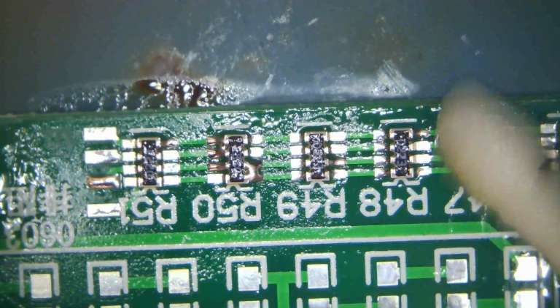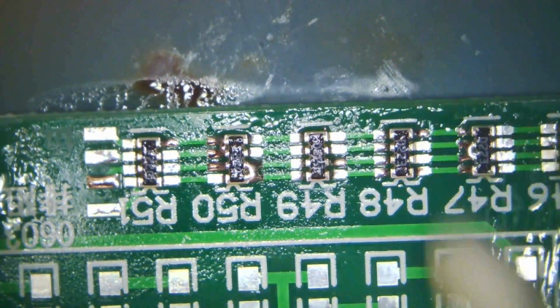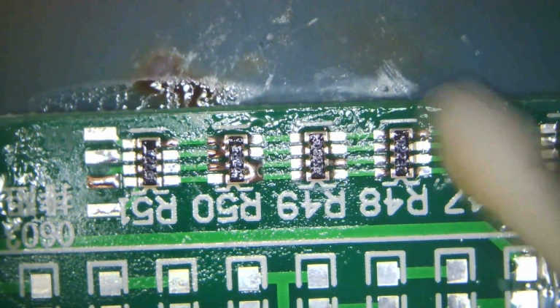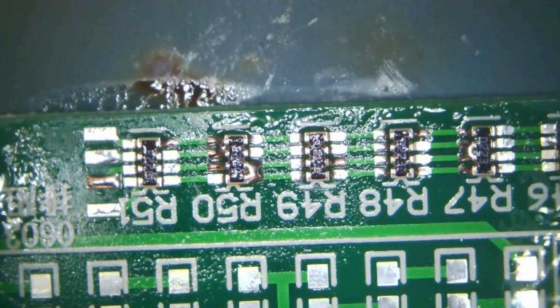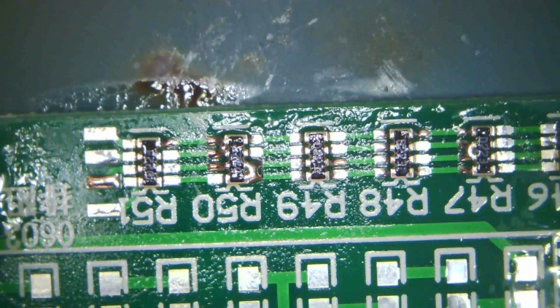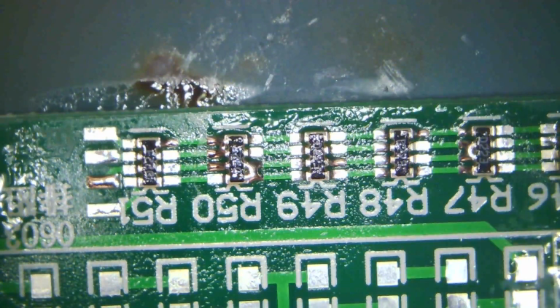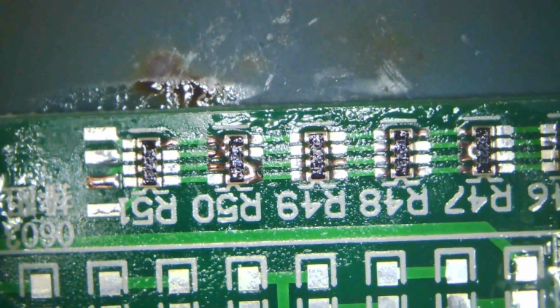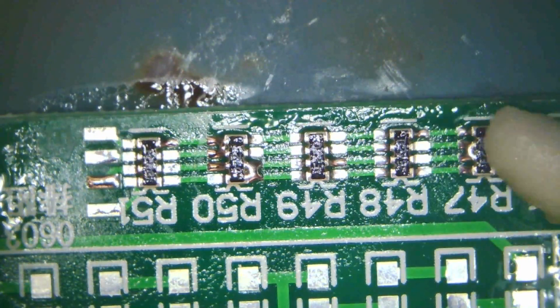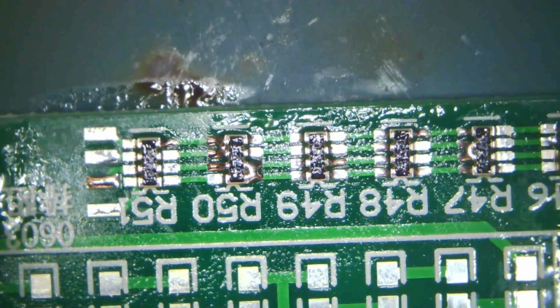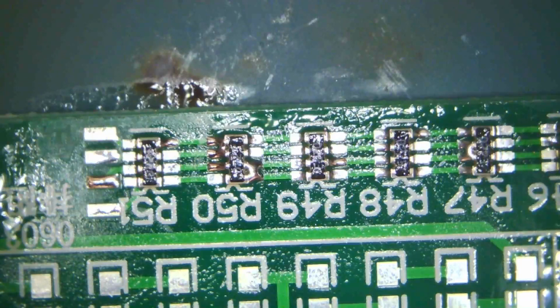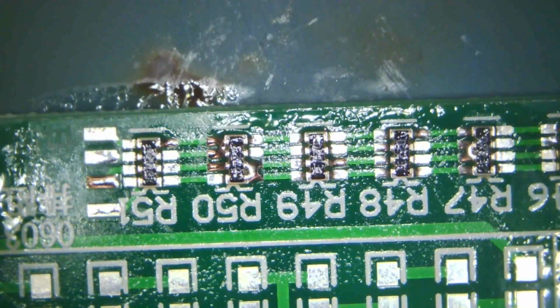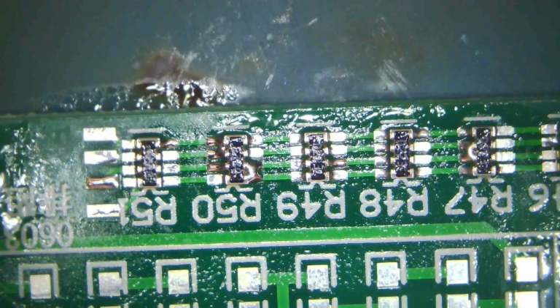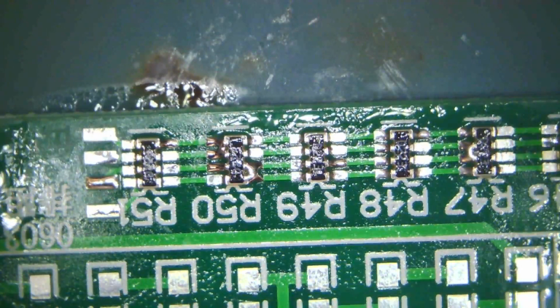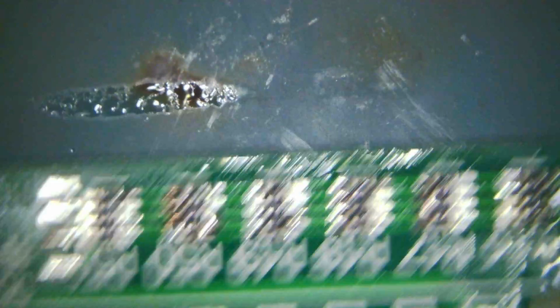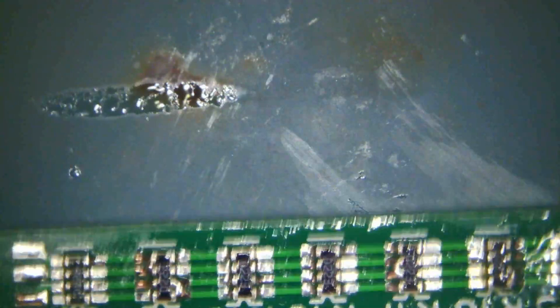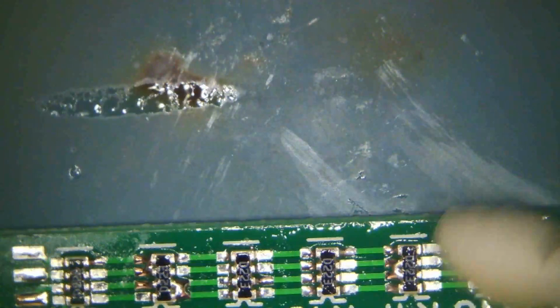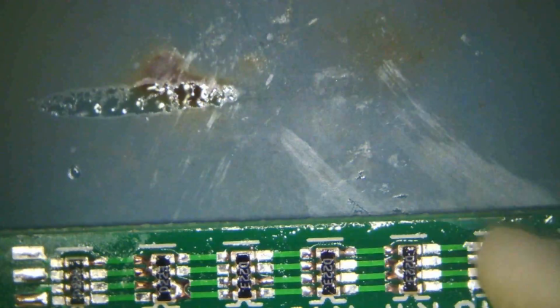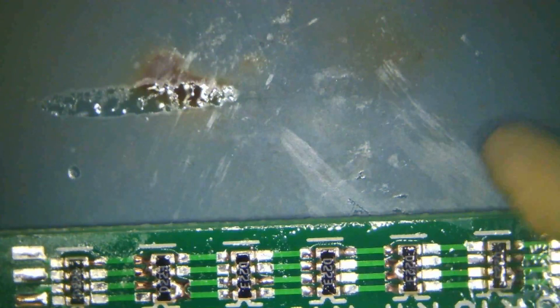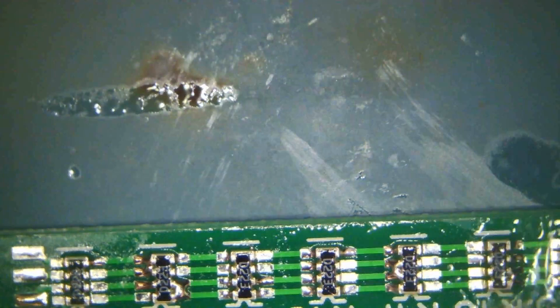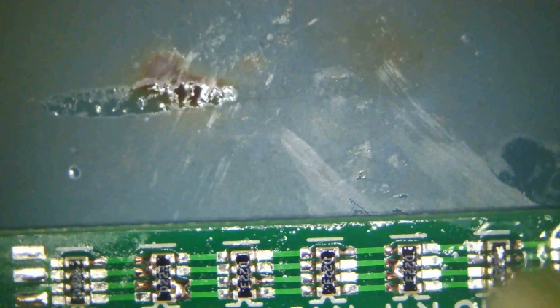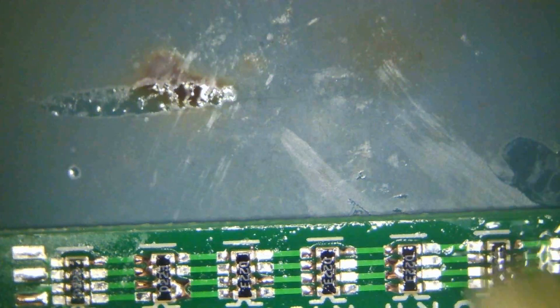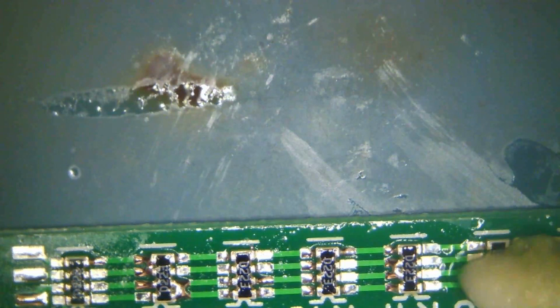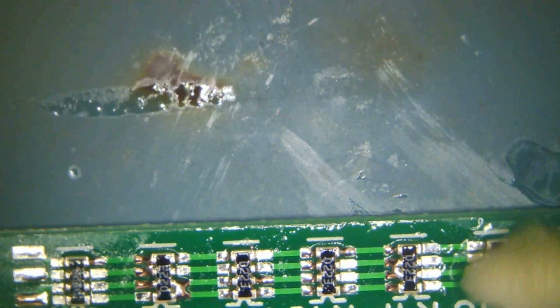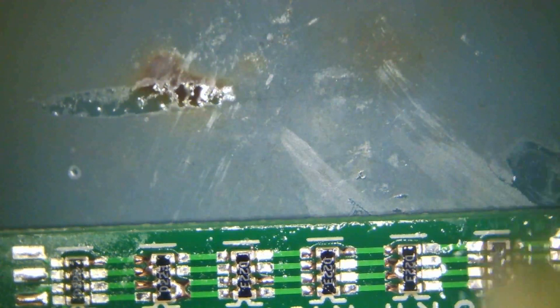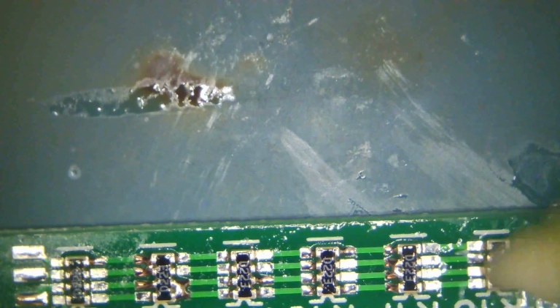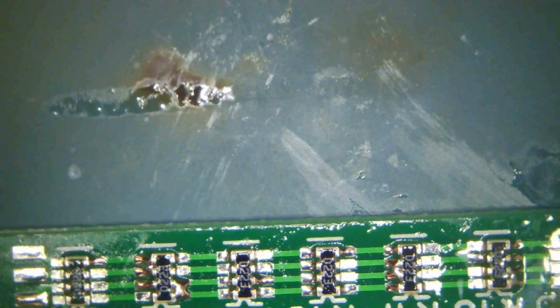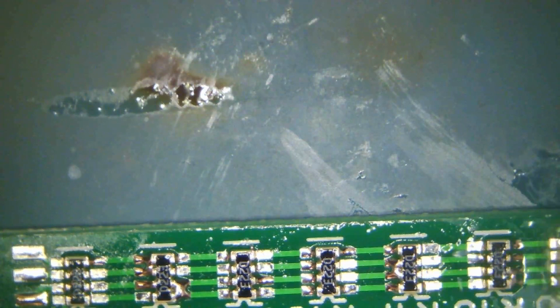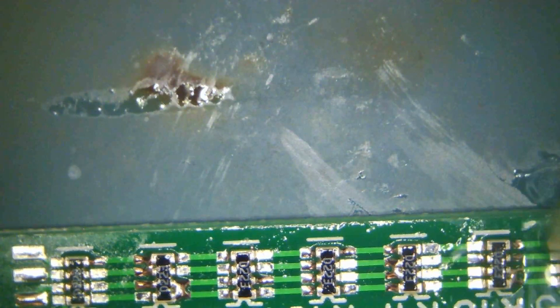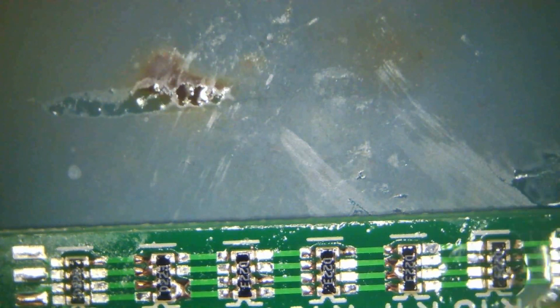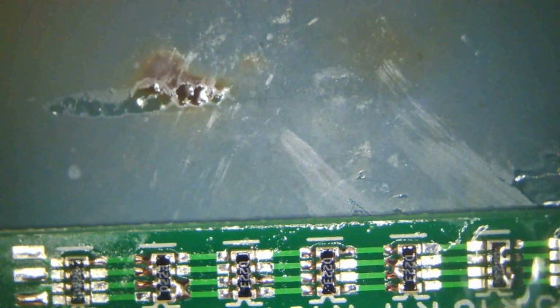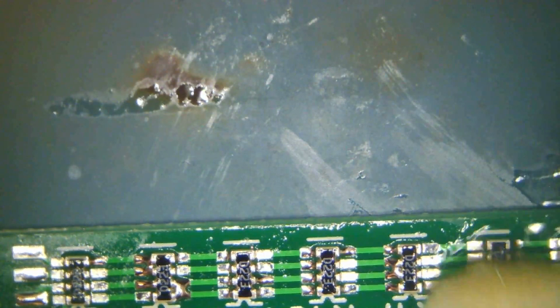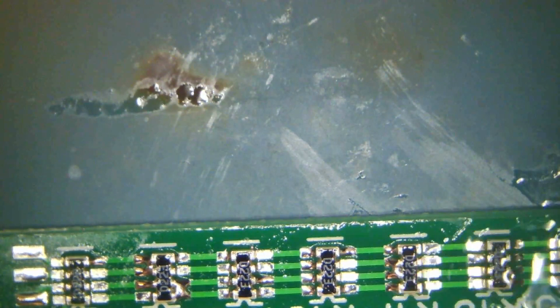We wash this with pure alcohol — that's the thing, how you wash it.